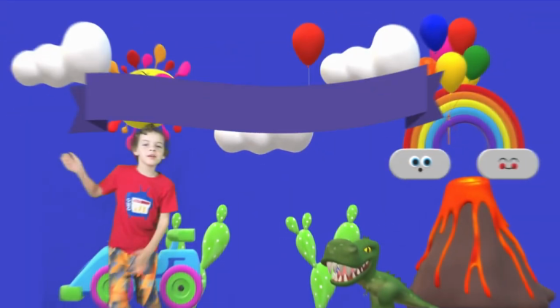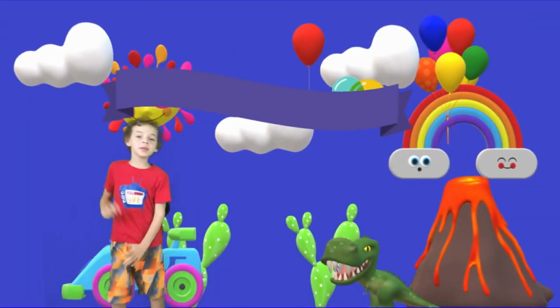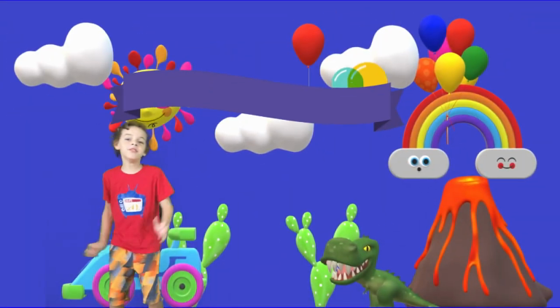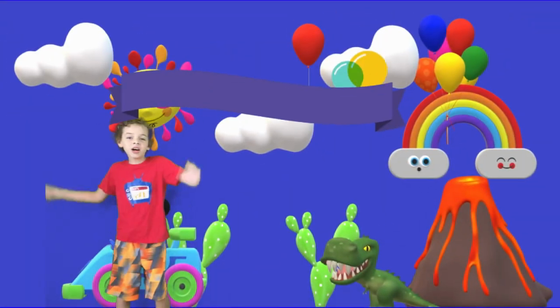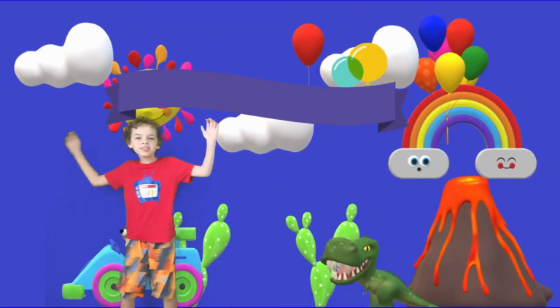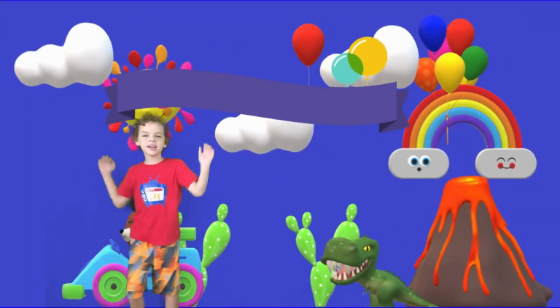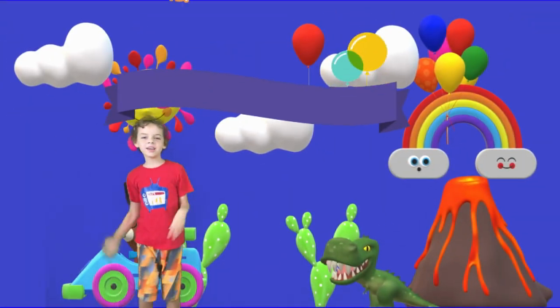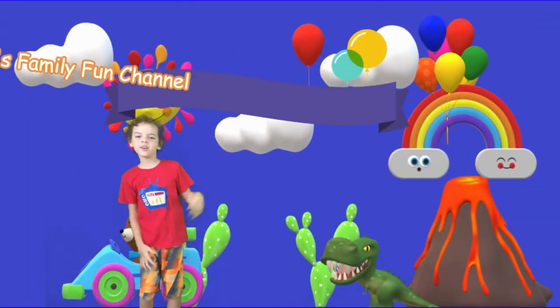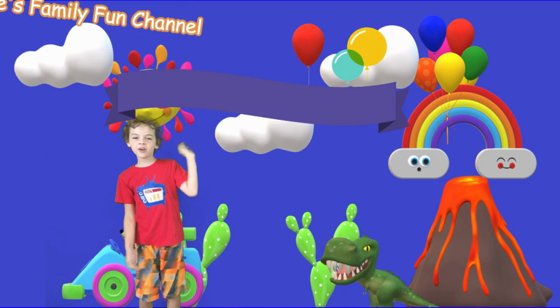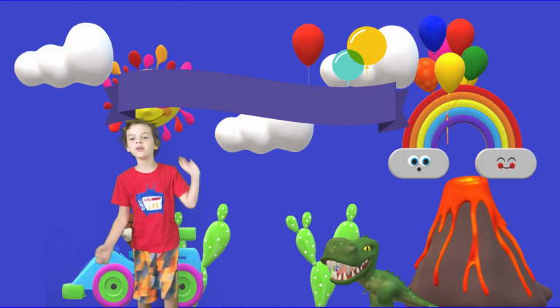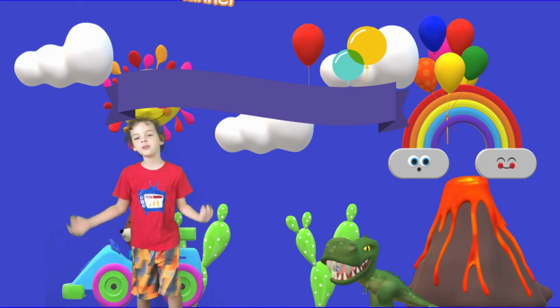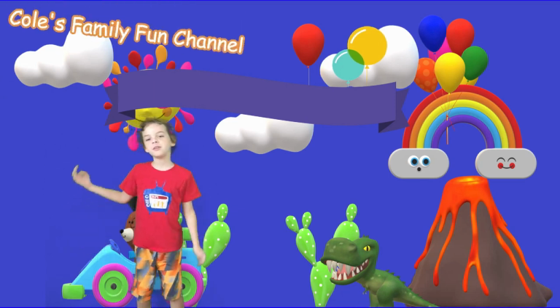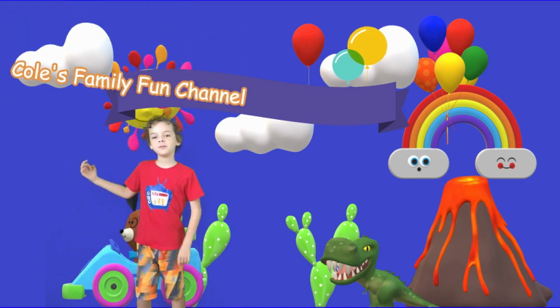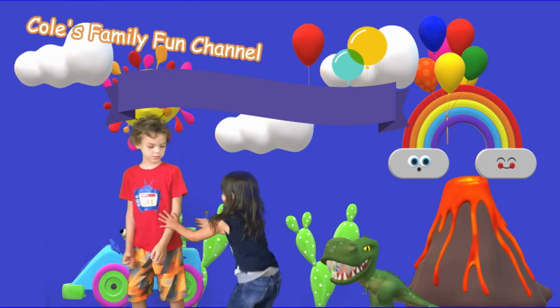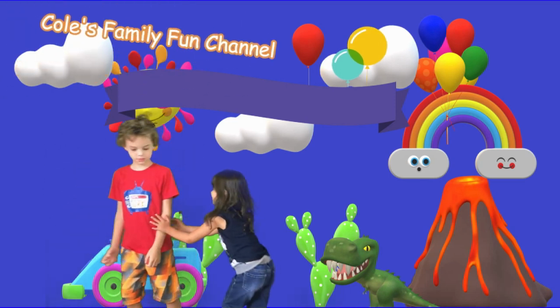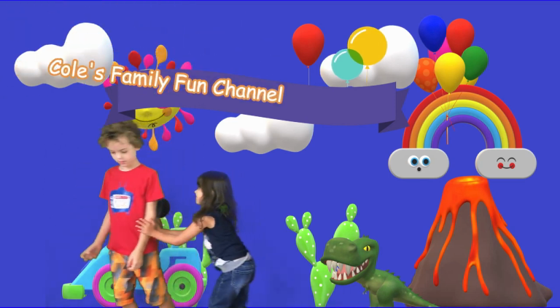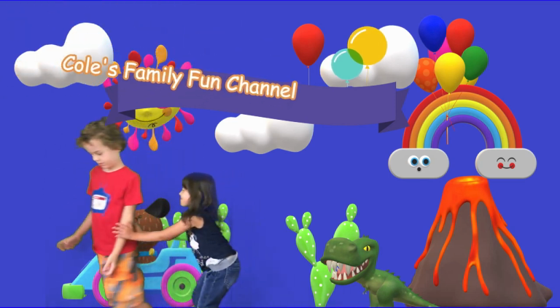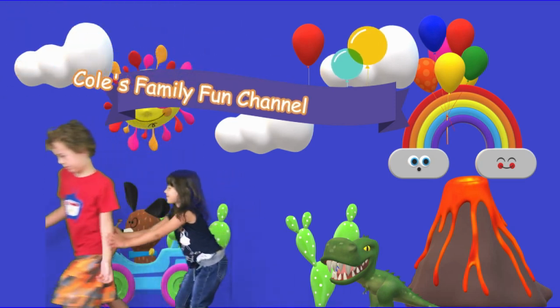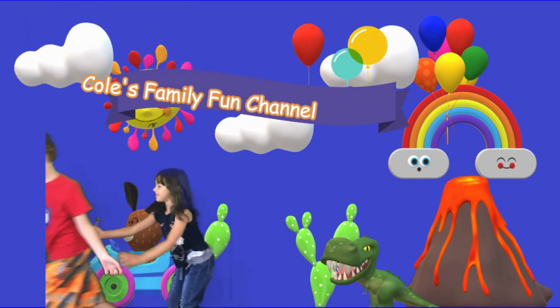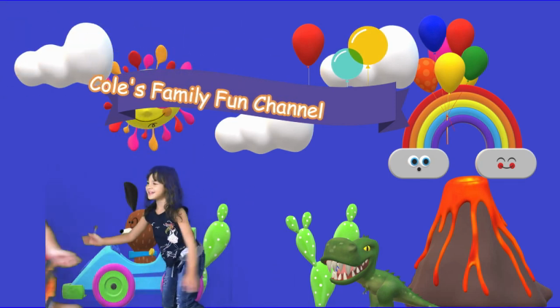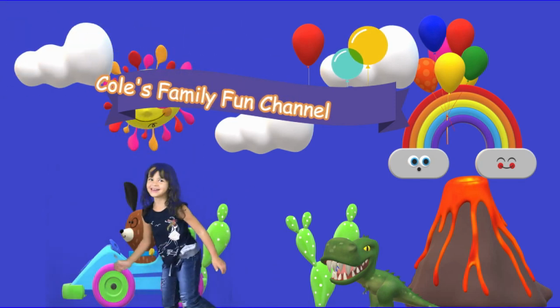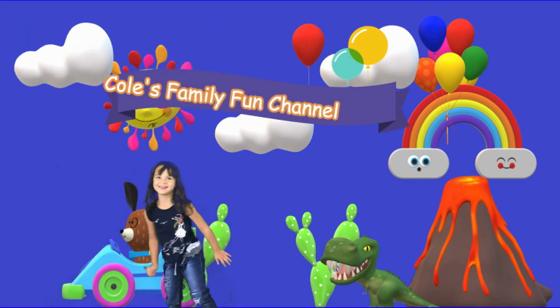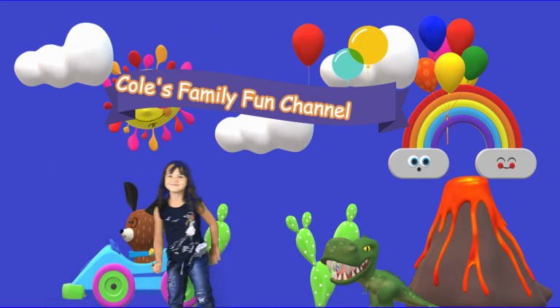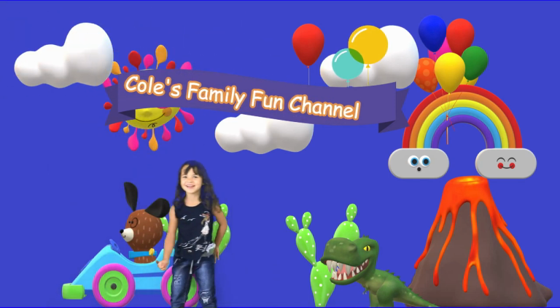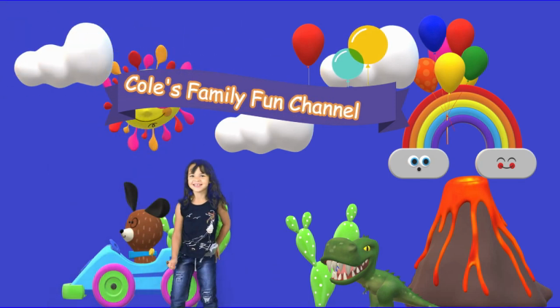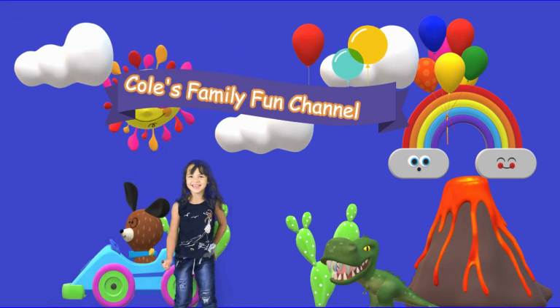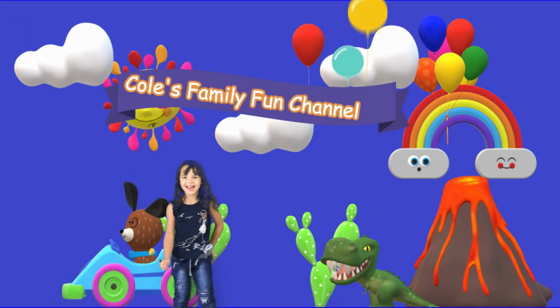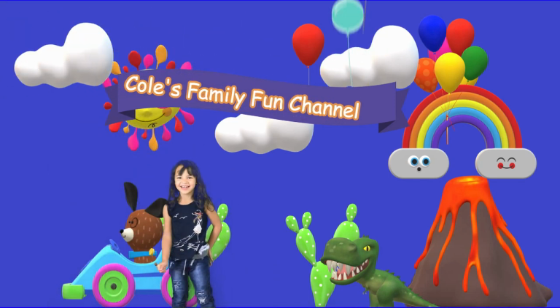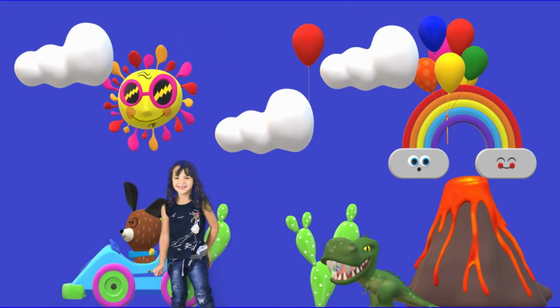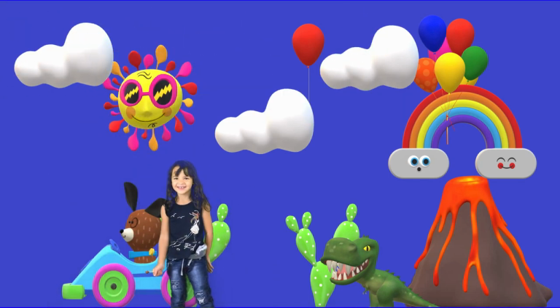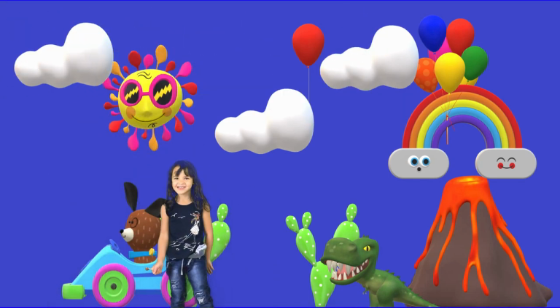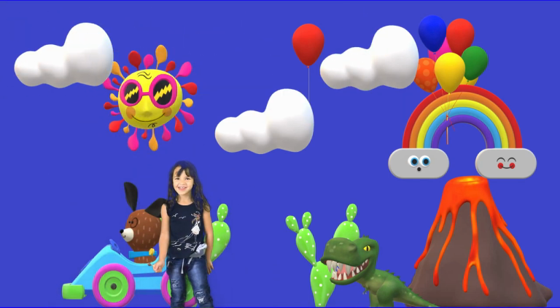Welcome to Cool's Family Fun Channel! Hello! Yeah, I might see Santa.